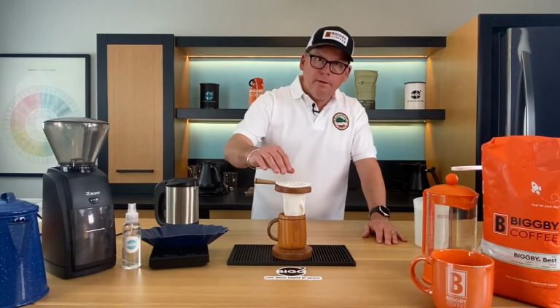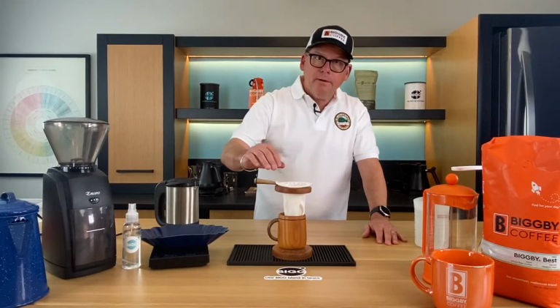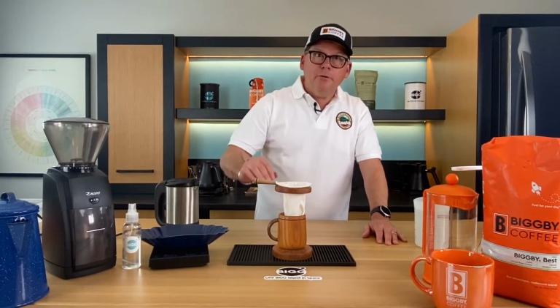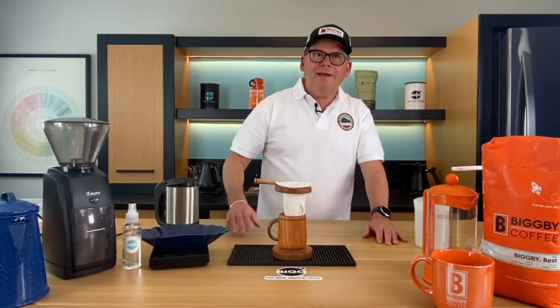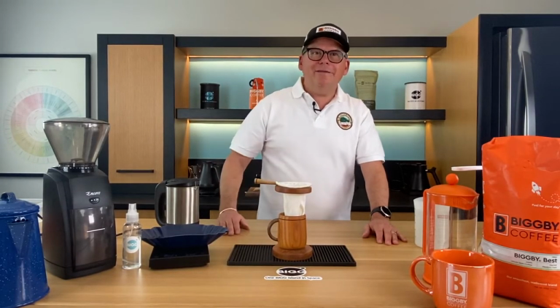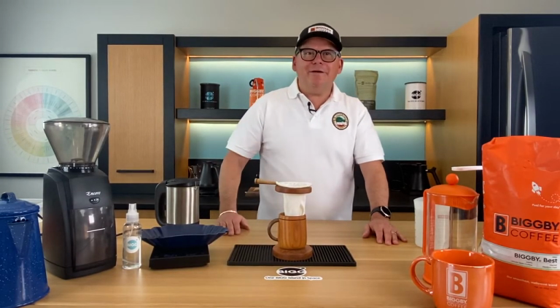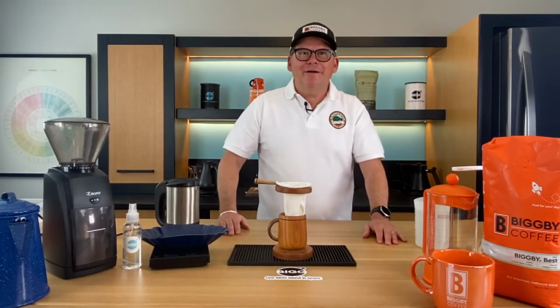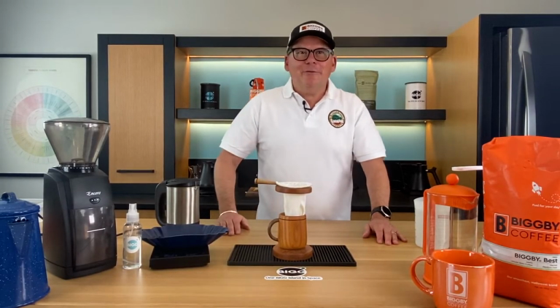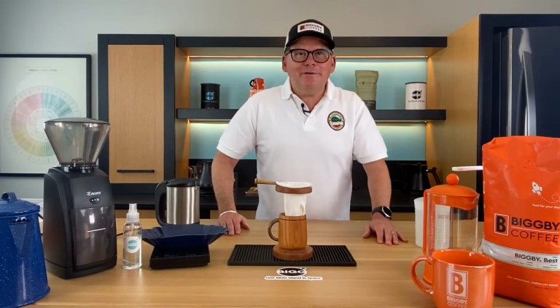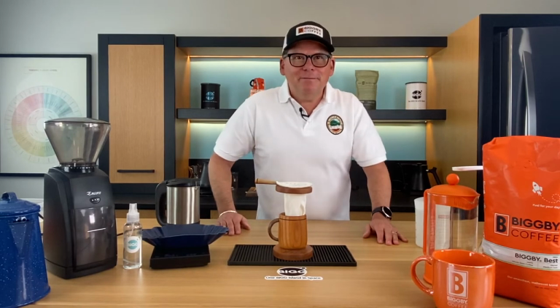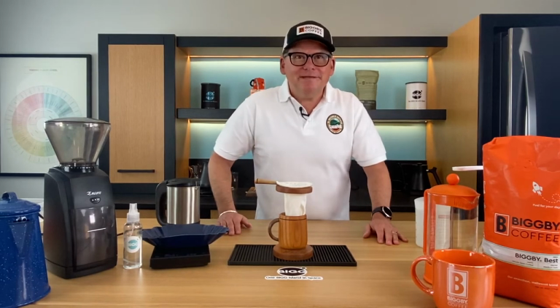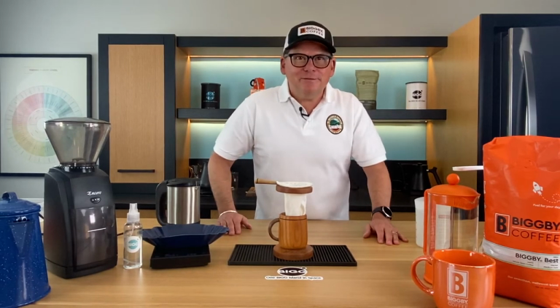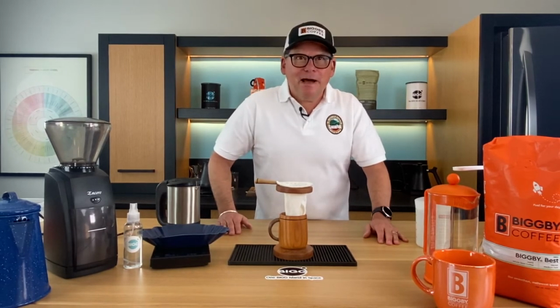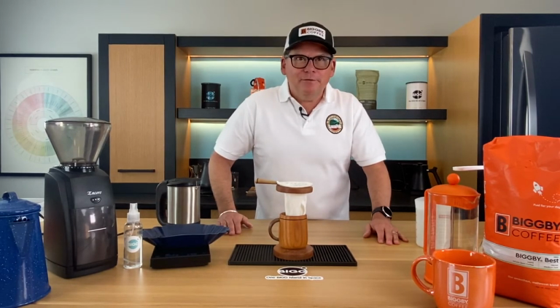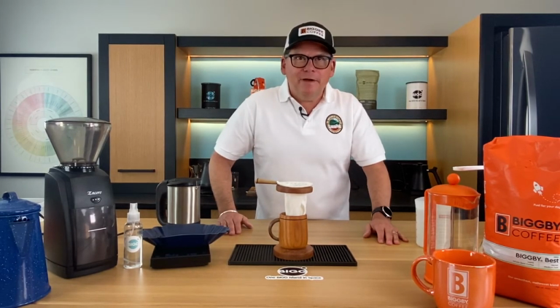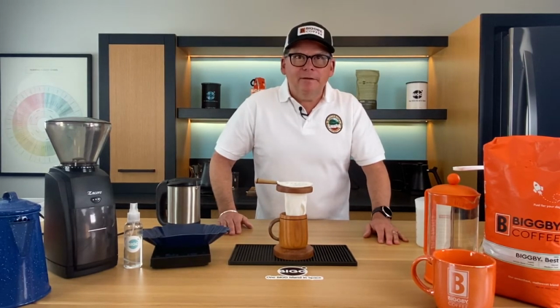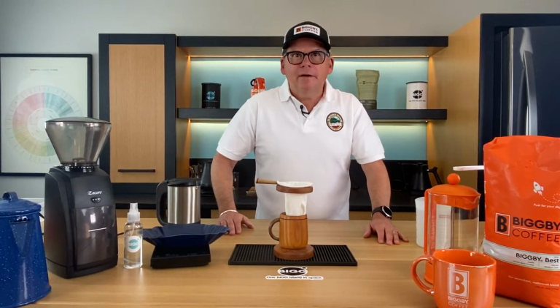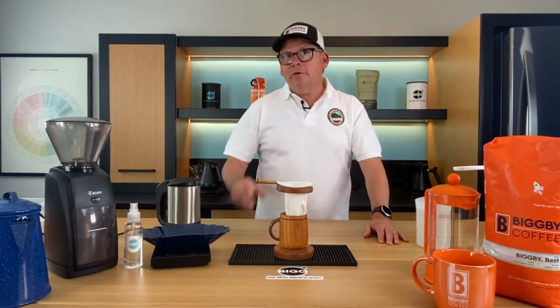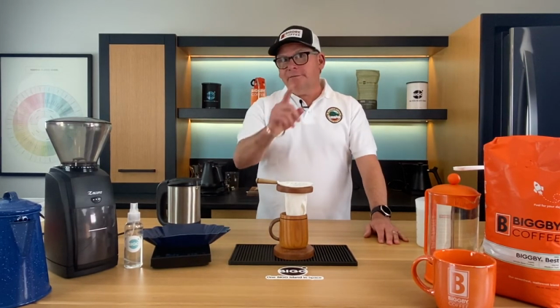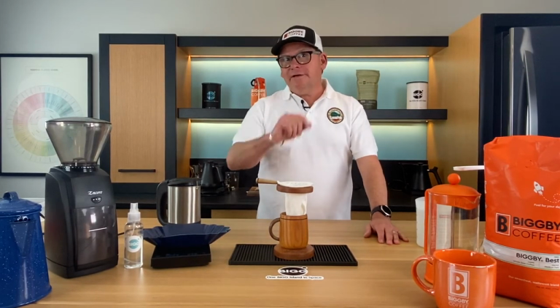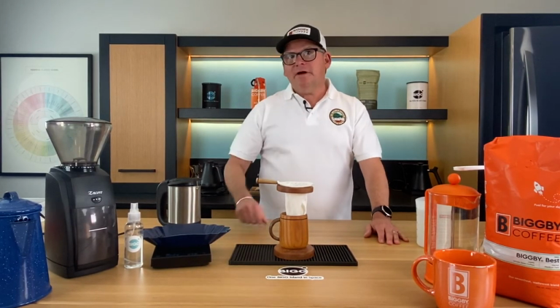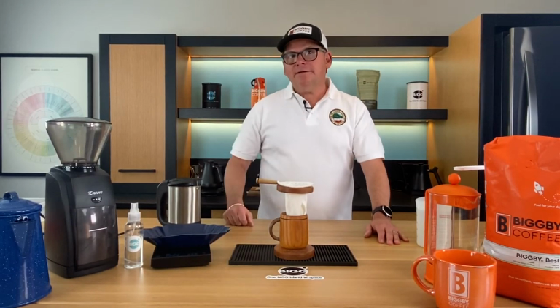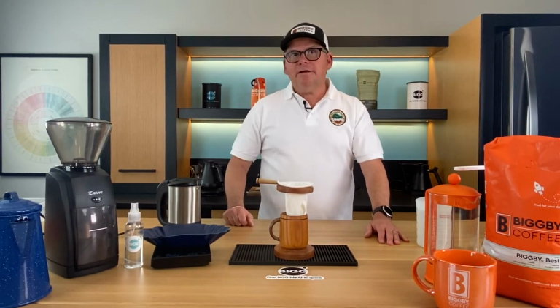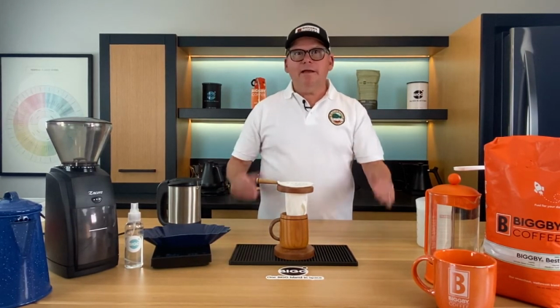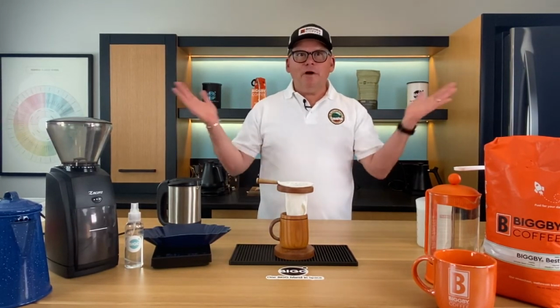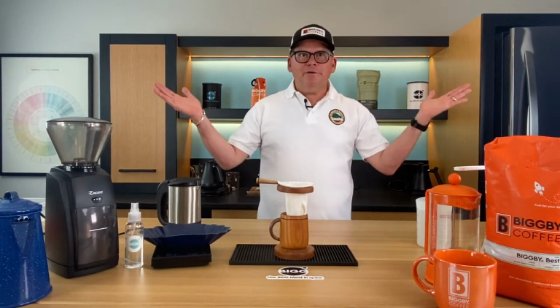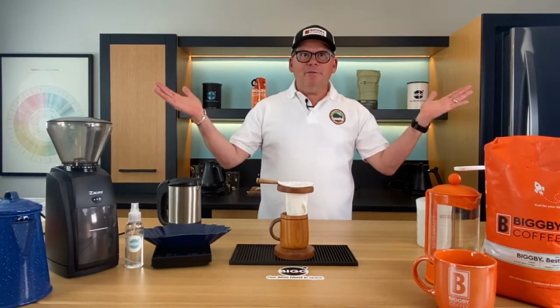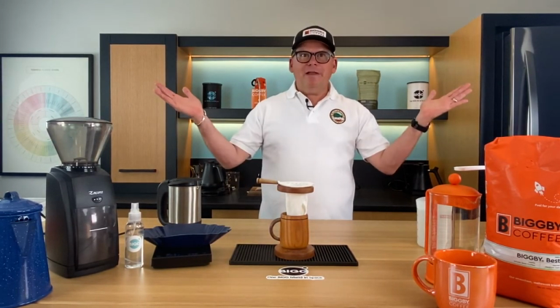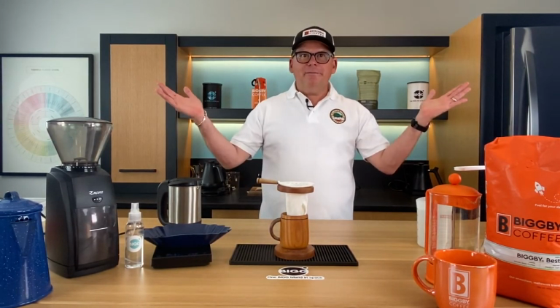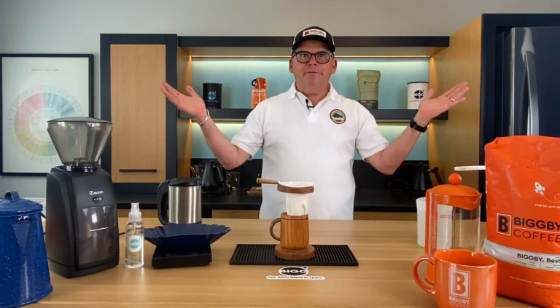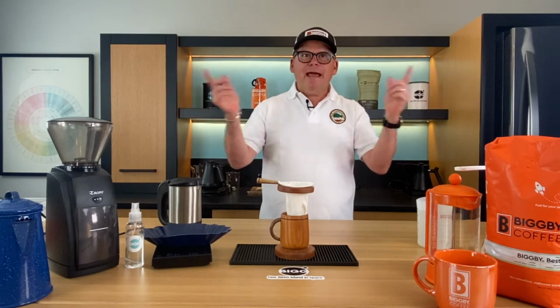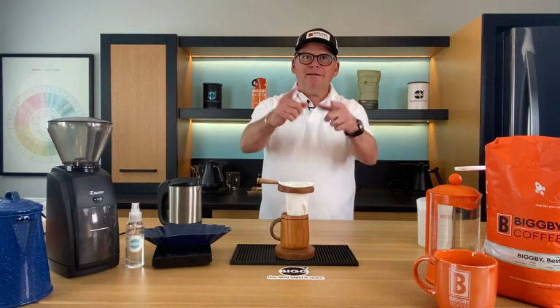Hey there. Welcome to Bean Basics with Bob and Michelle. Welcome to Sunny Saugatuck and welcome to the Obus Lab.